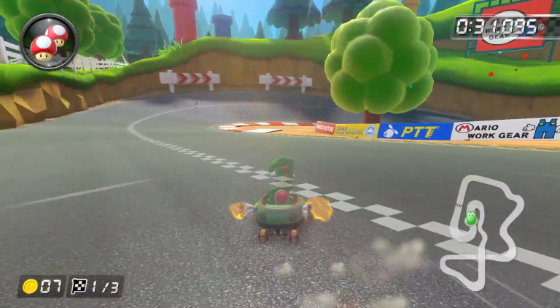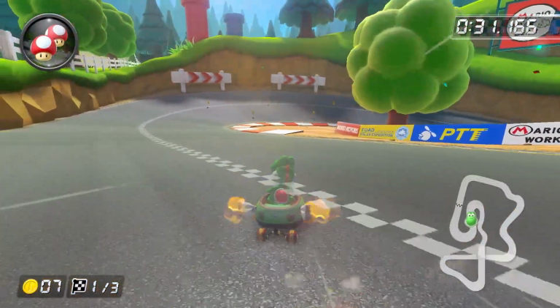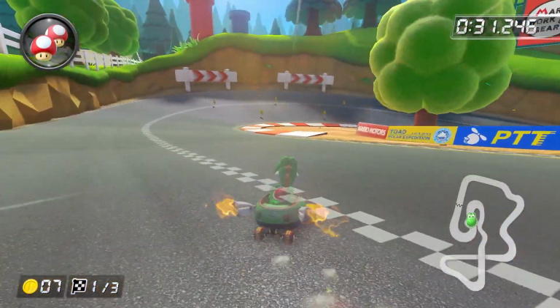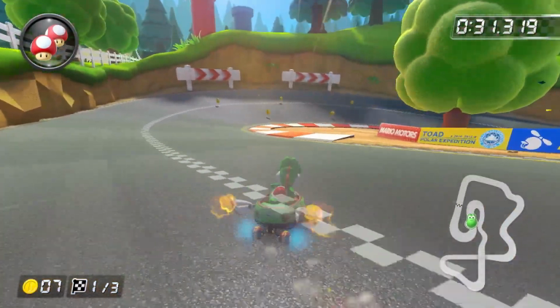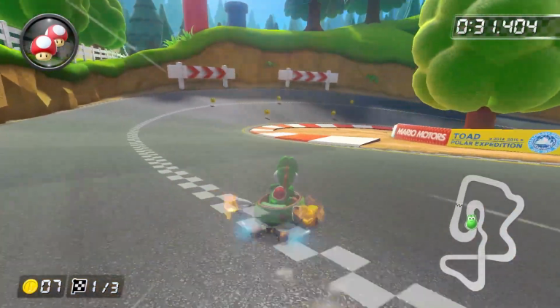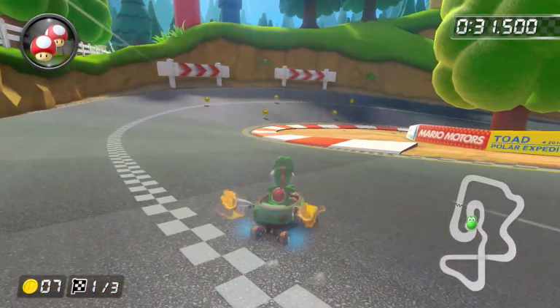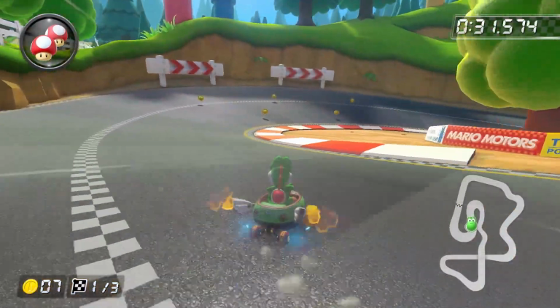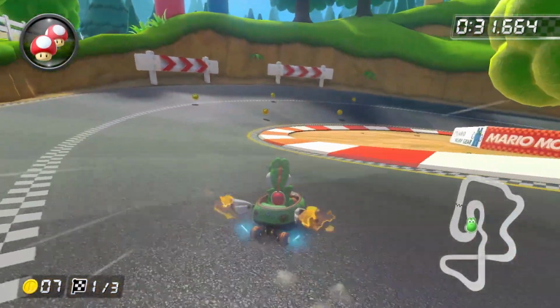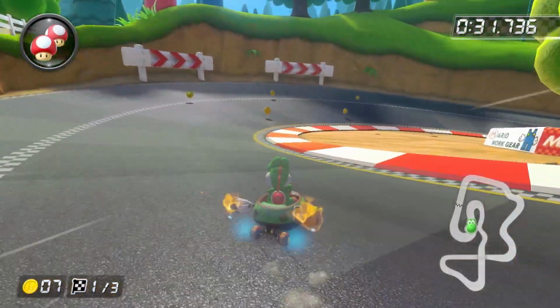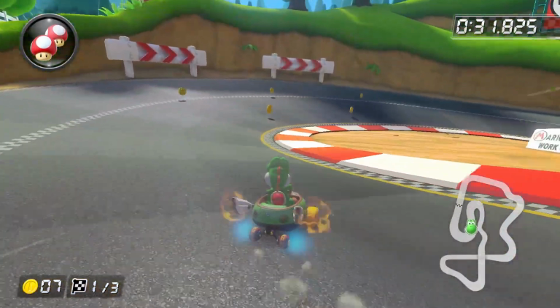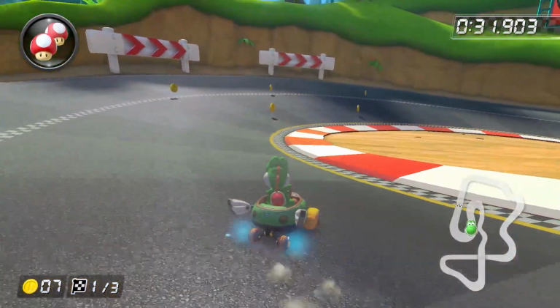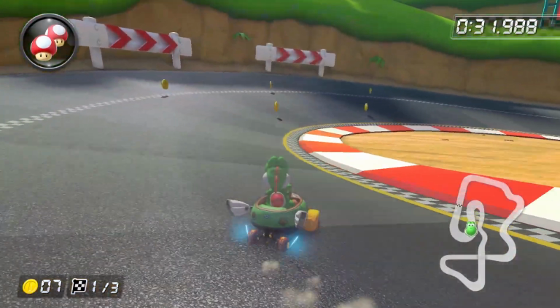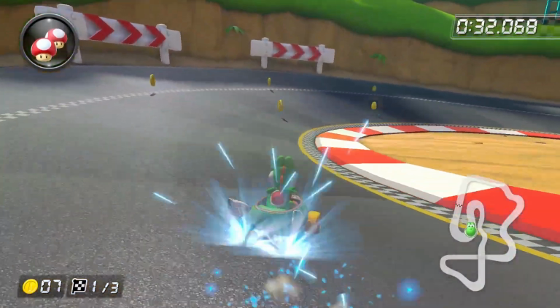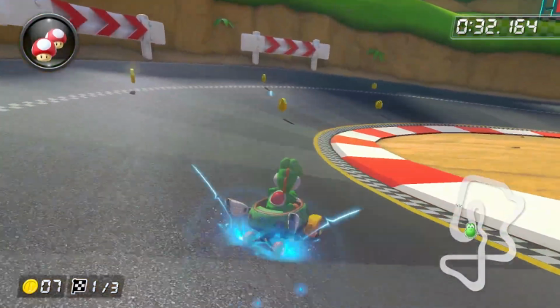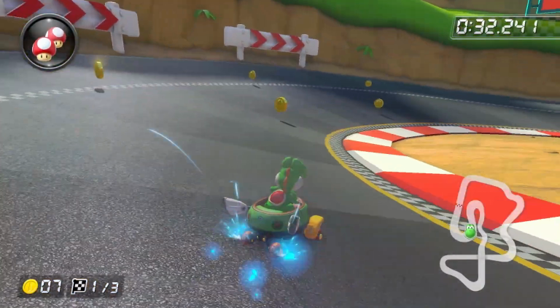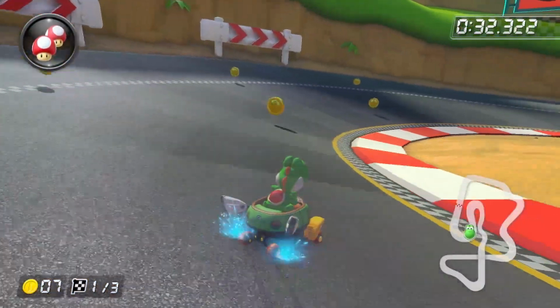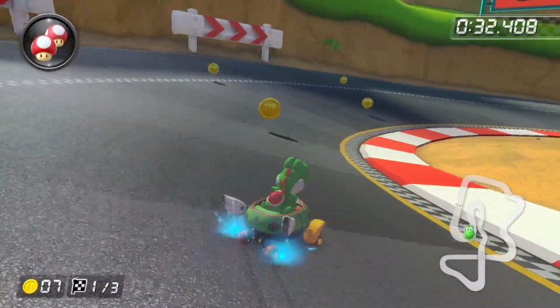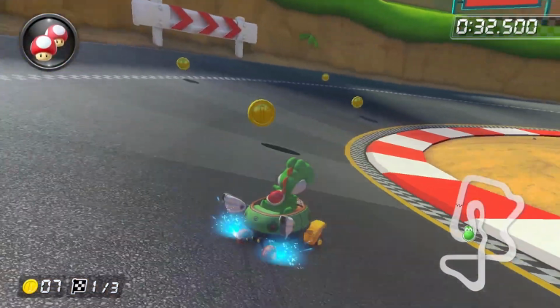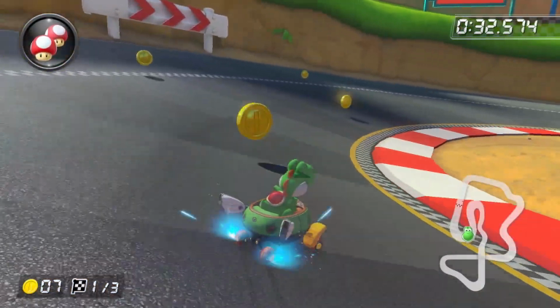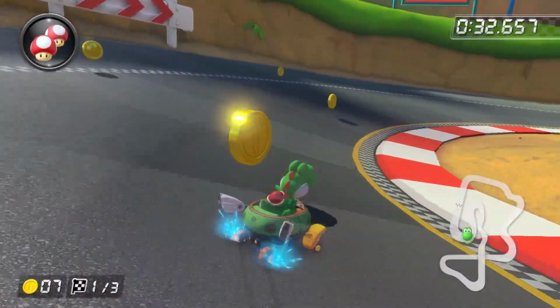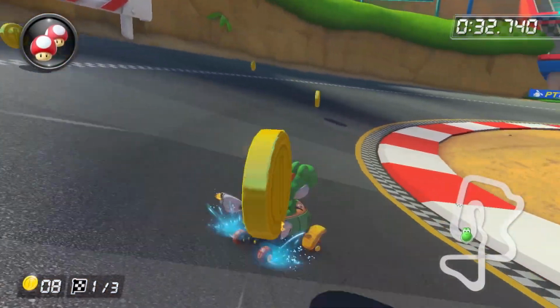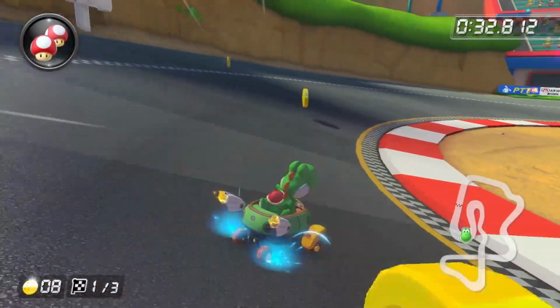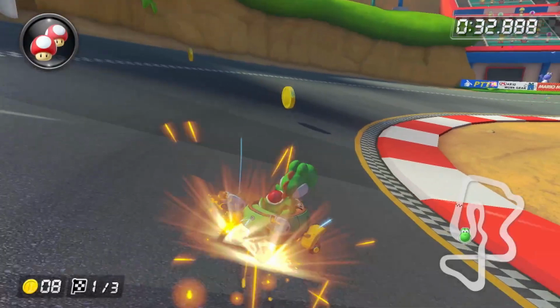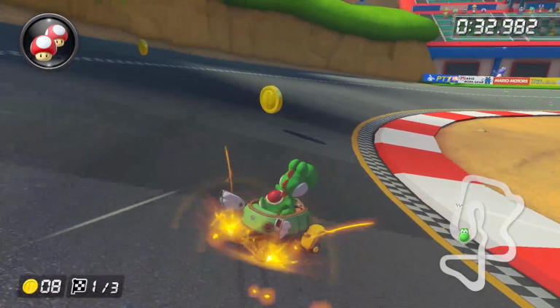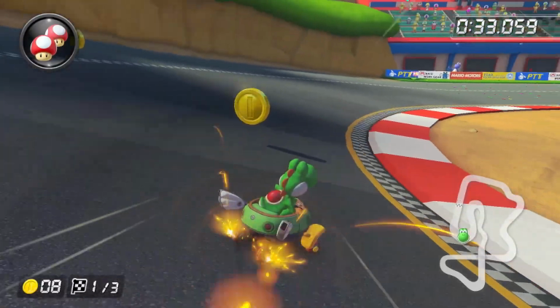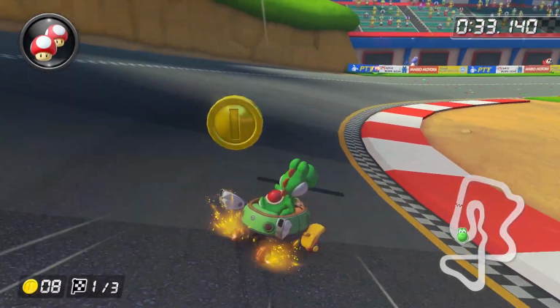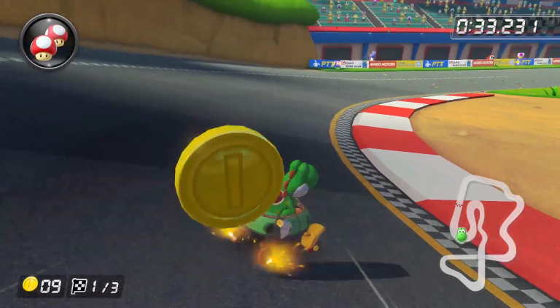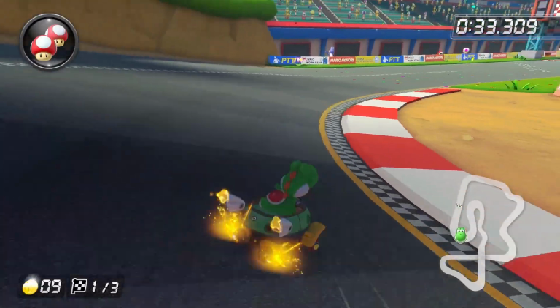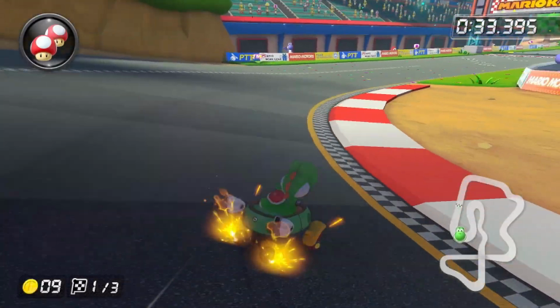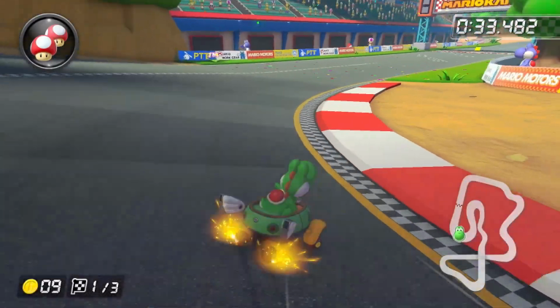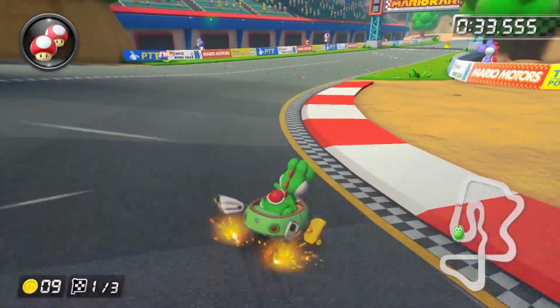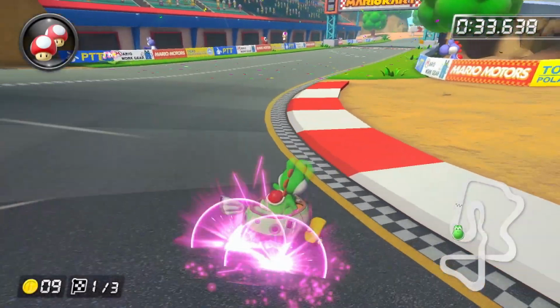To finish up lap one, all we need to do is one more right drift to build up an Ultra Mini Turbo while grabbing the two coins.